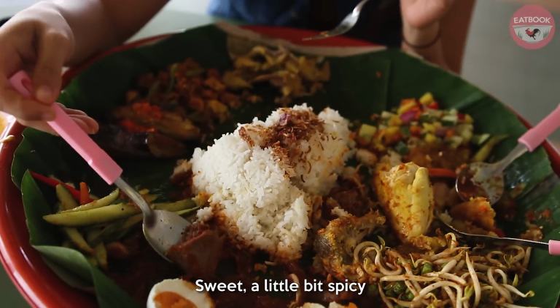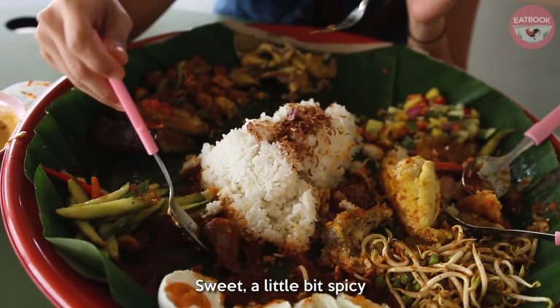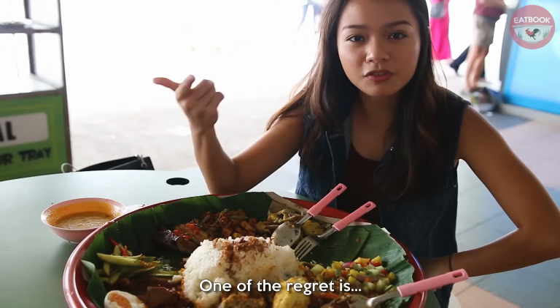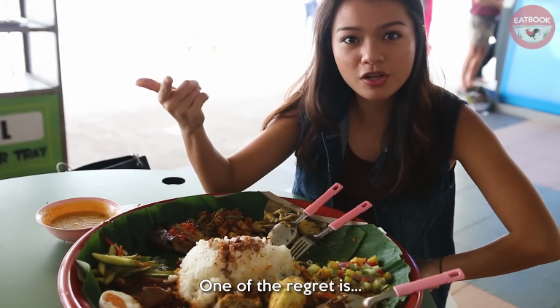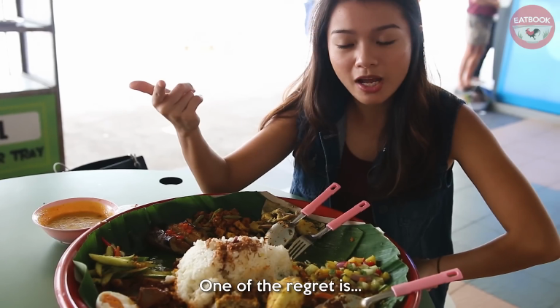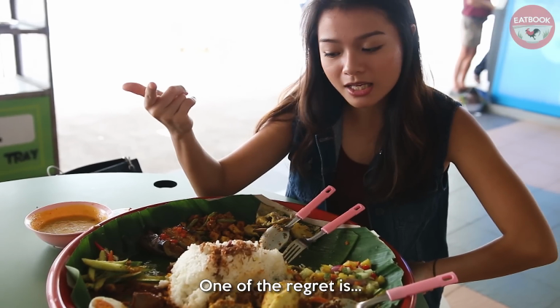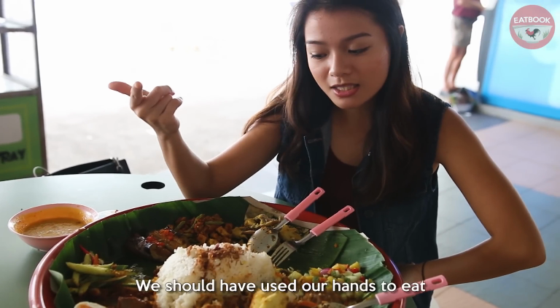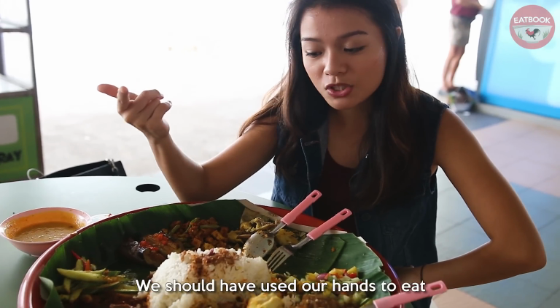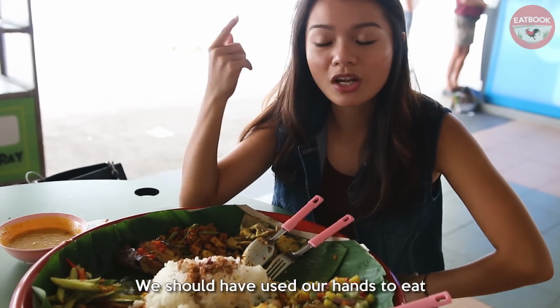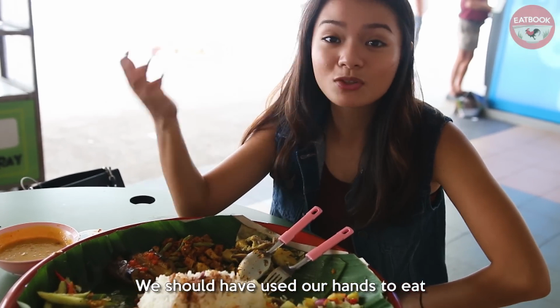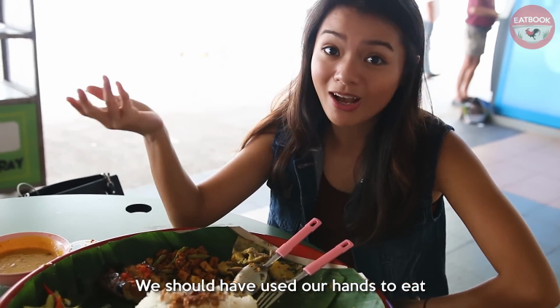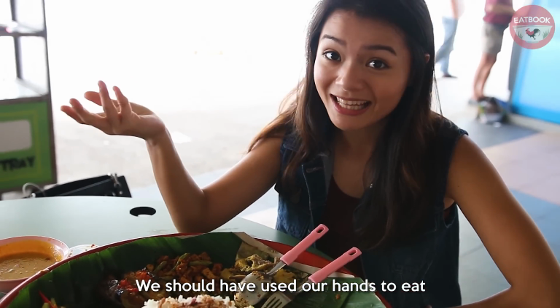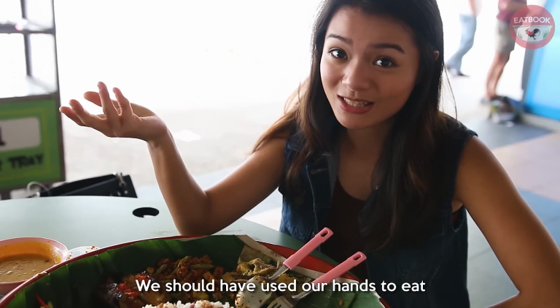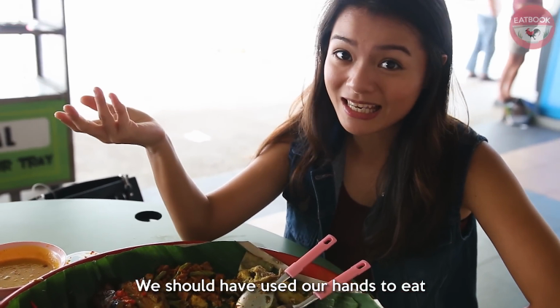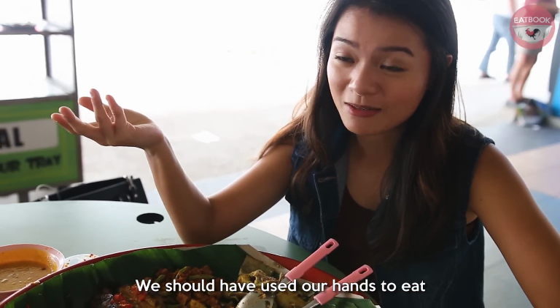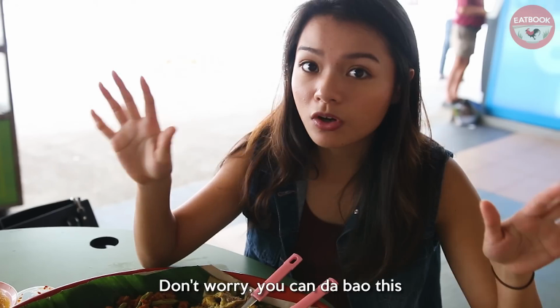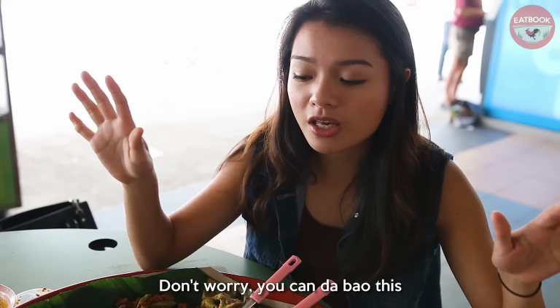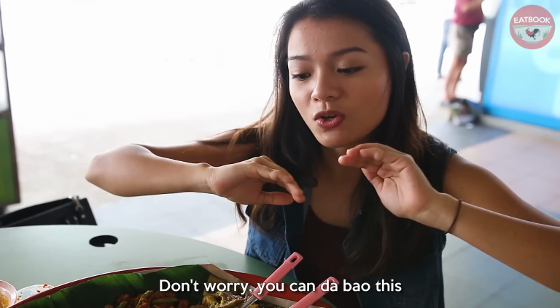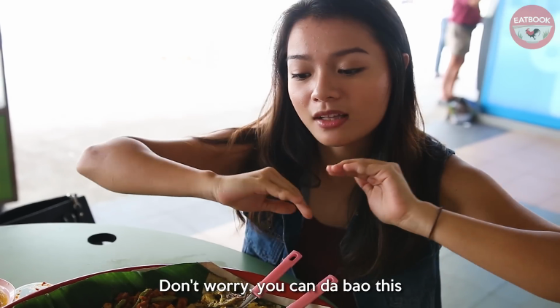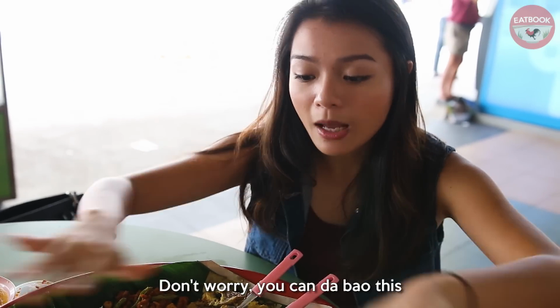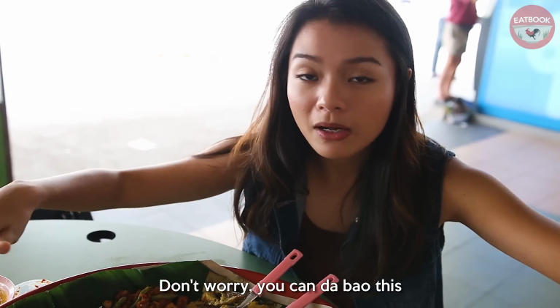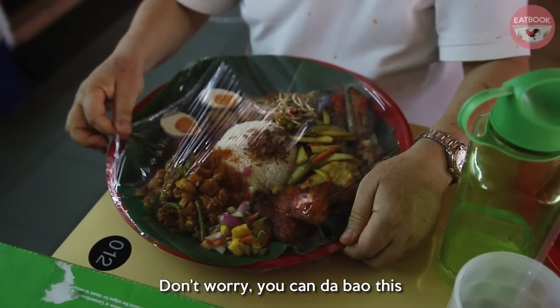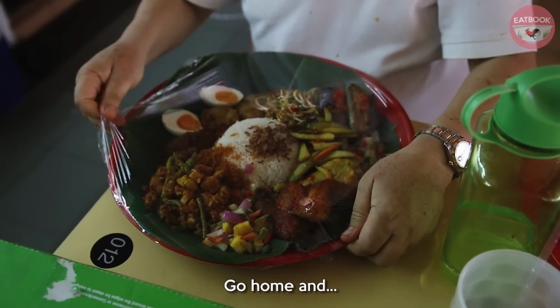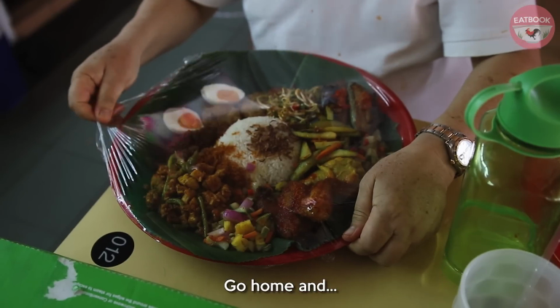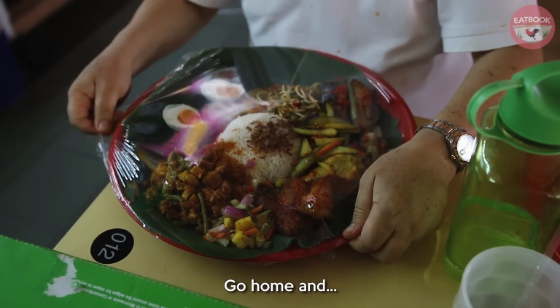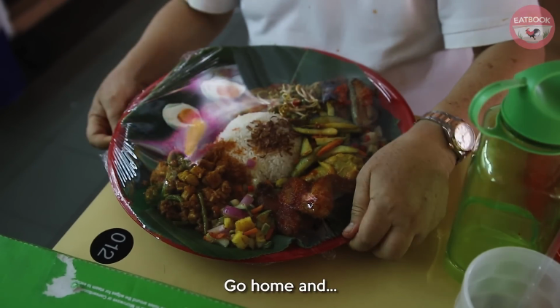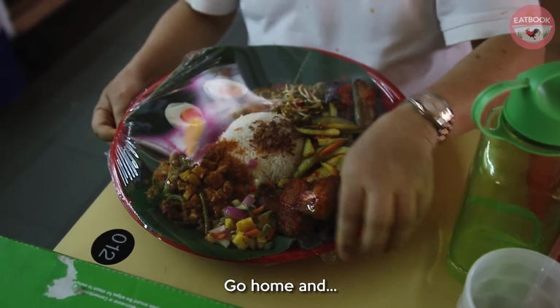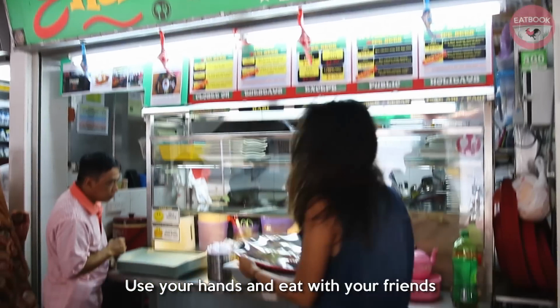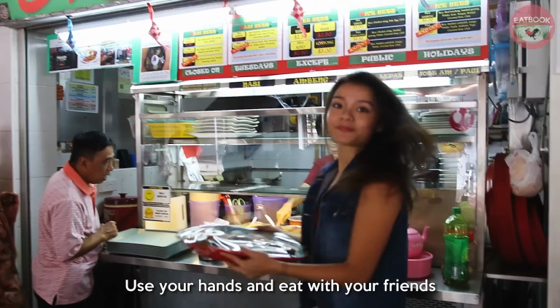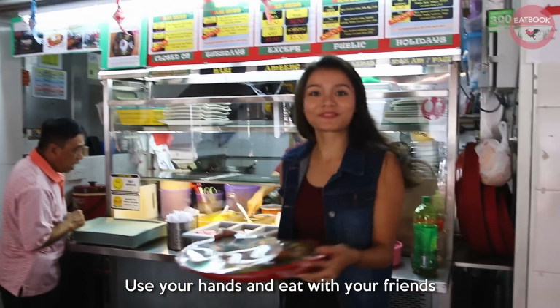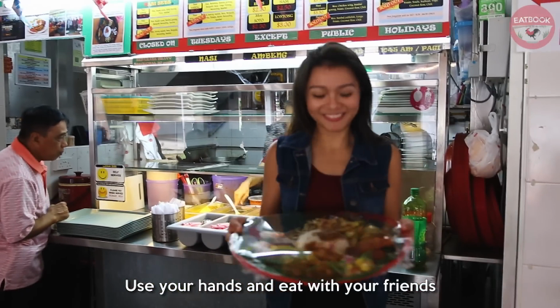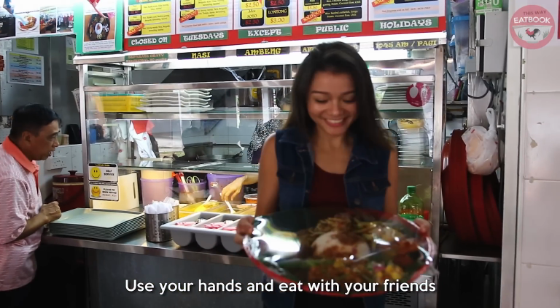One of the regrets is we should have used our hands to eat. Don't worry, you can tapau this, go home and use your hands and eat with a friend.